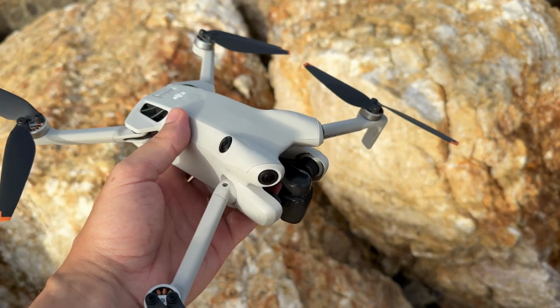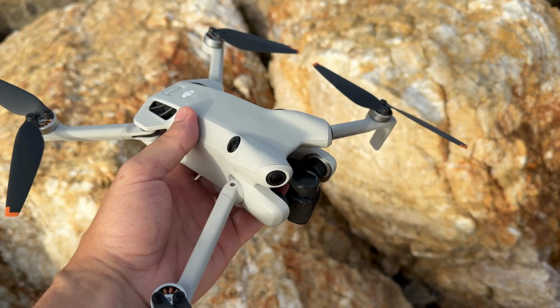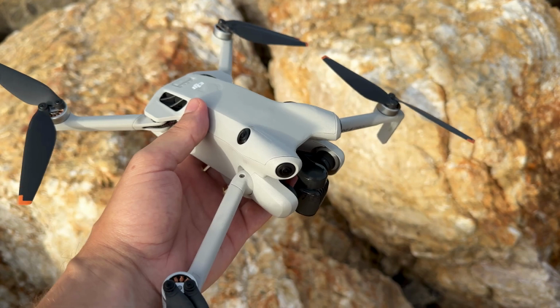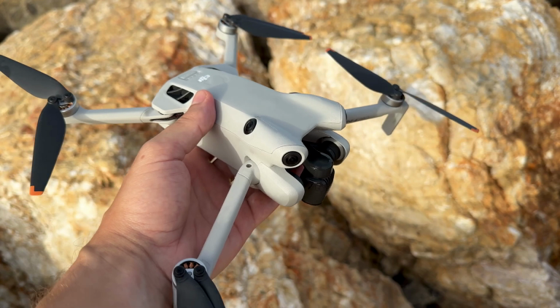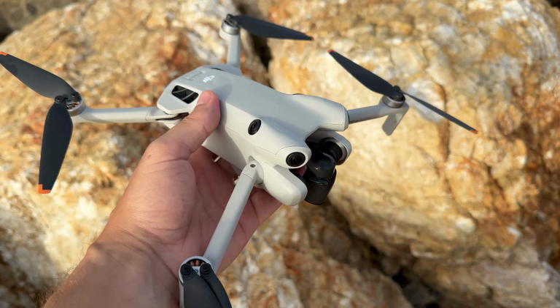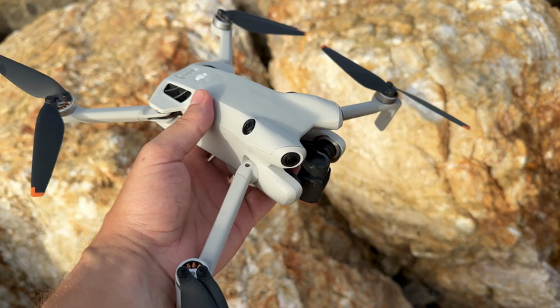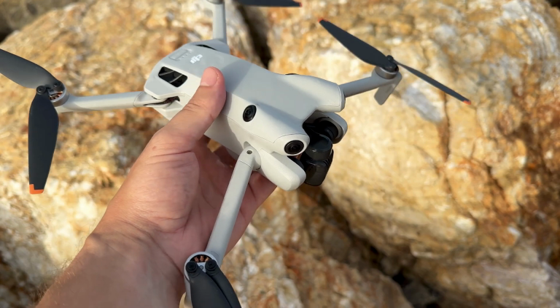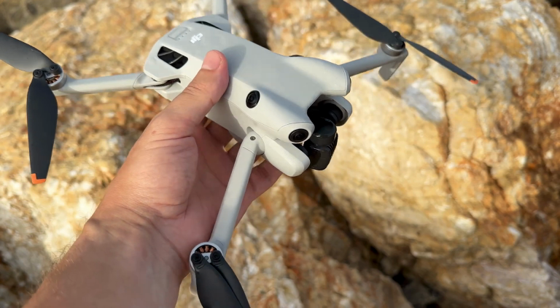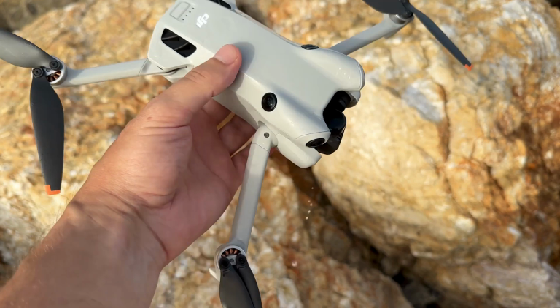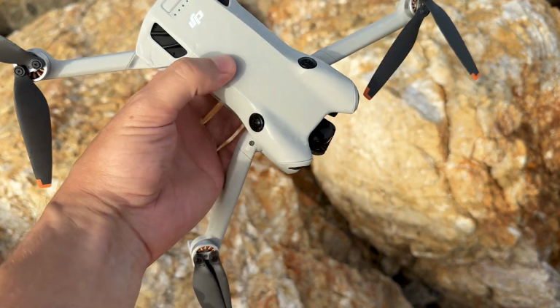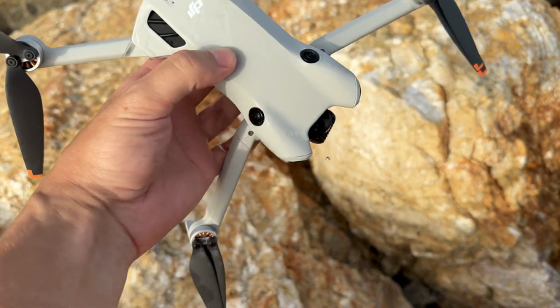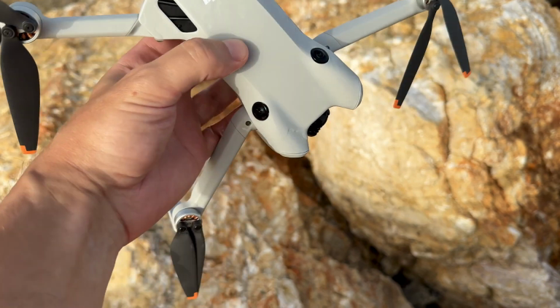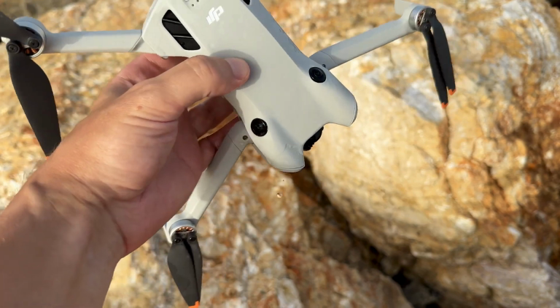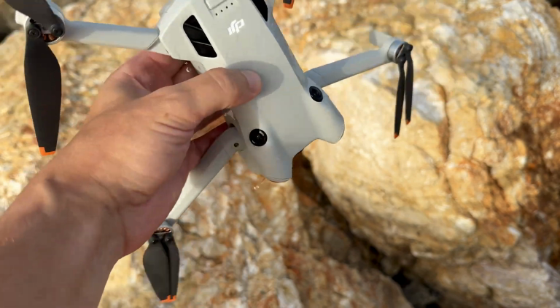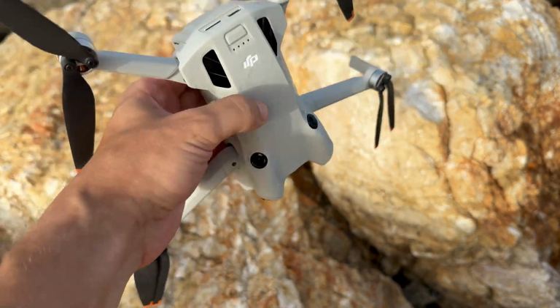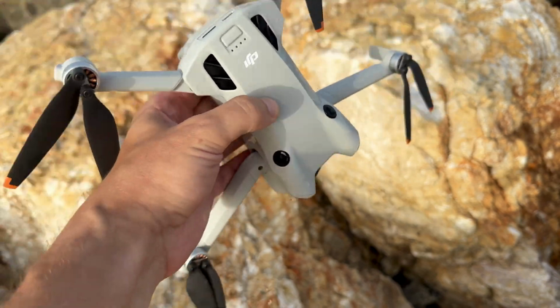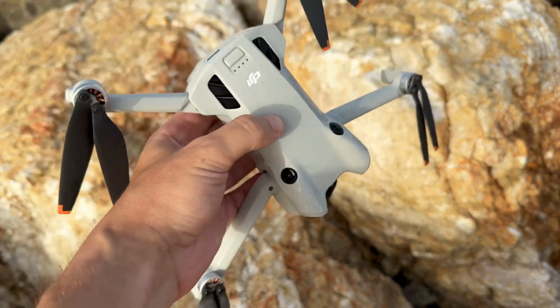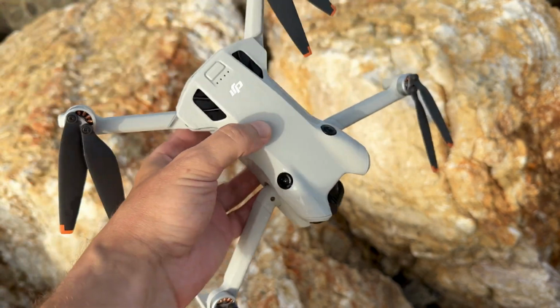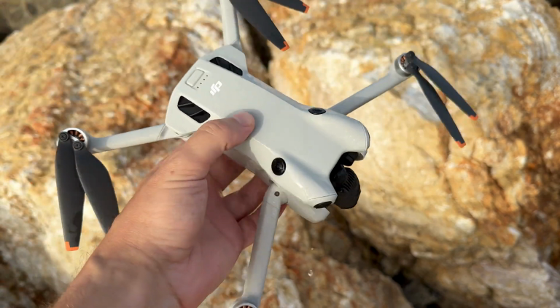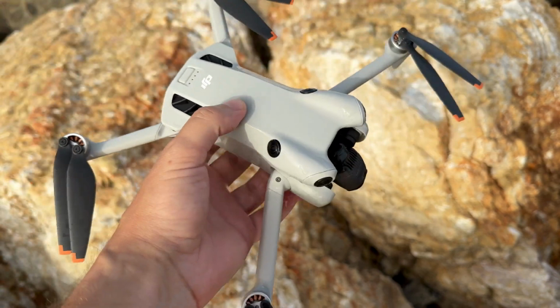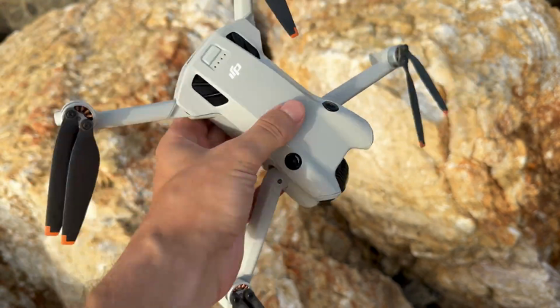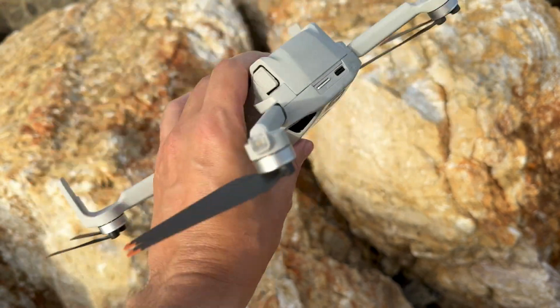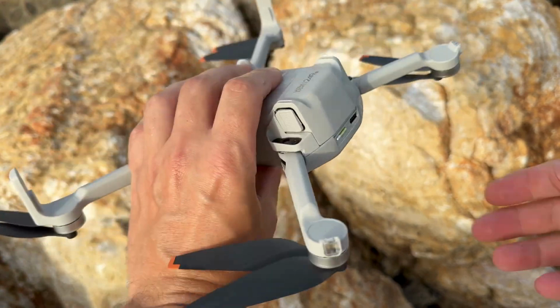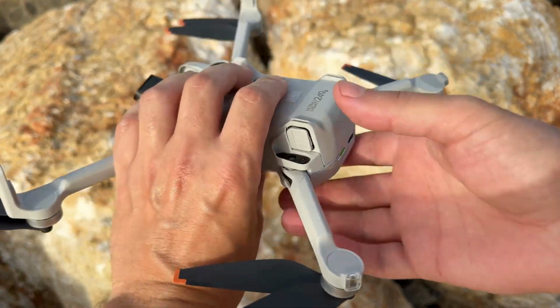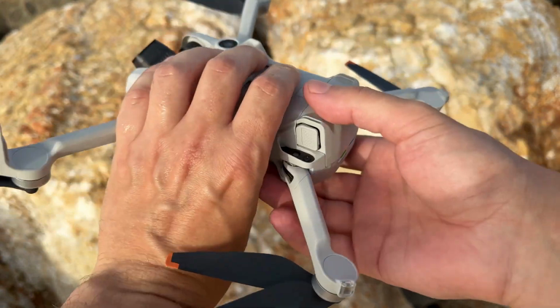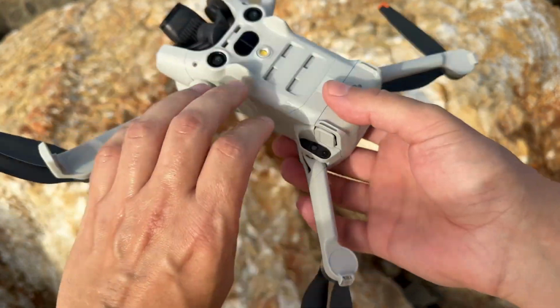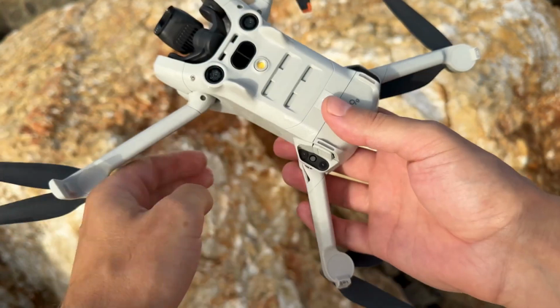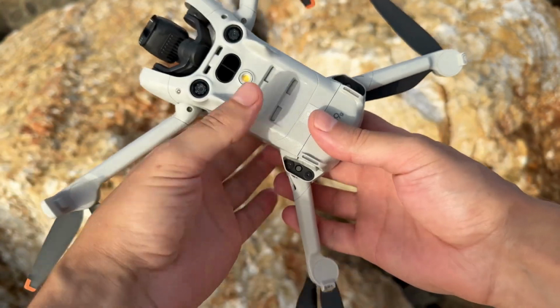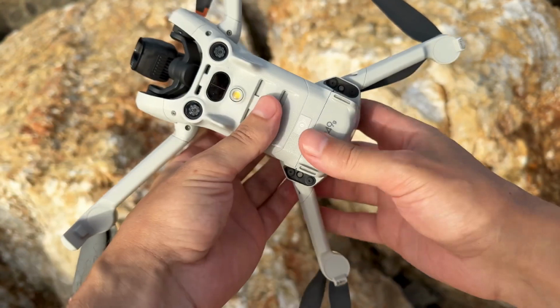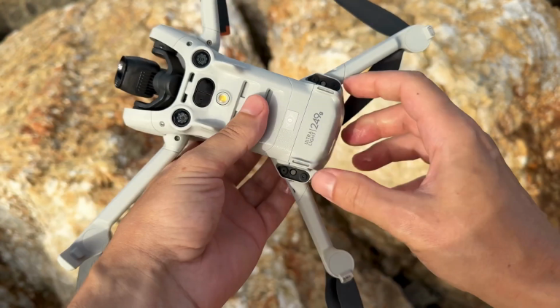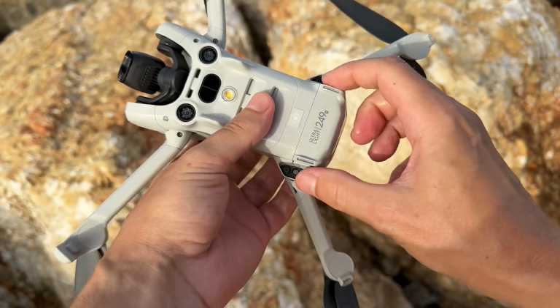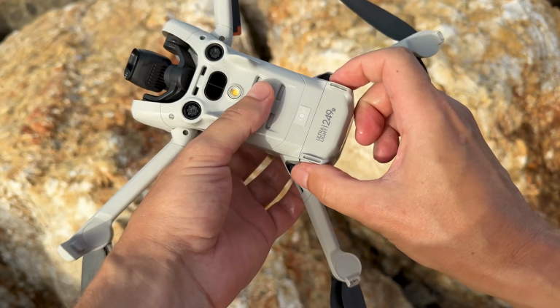The very first step is crucial. As soon as you retrieve the drone from the water, remove the battery immediately. This prevents electricity from causing further damage to the drone's electronic components.